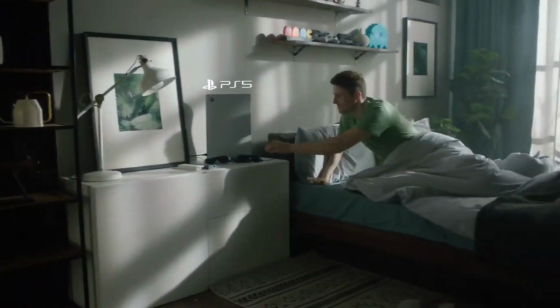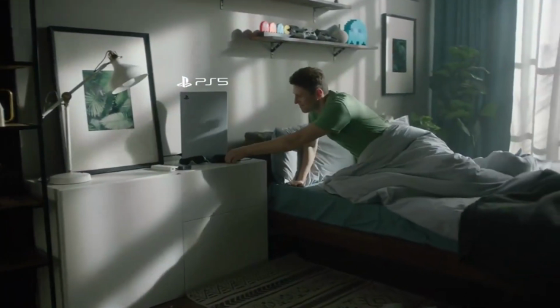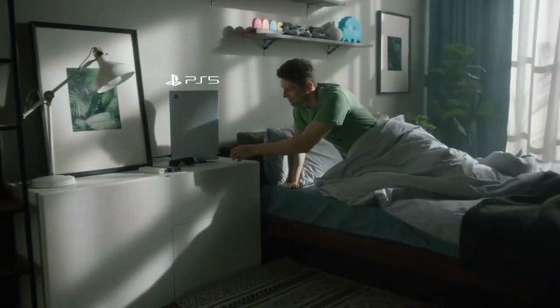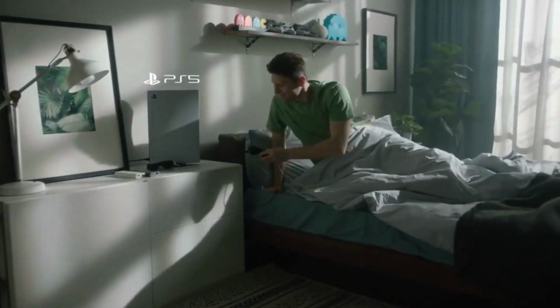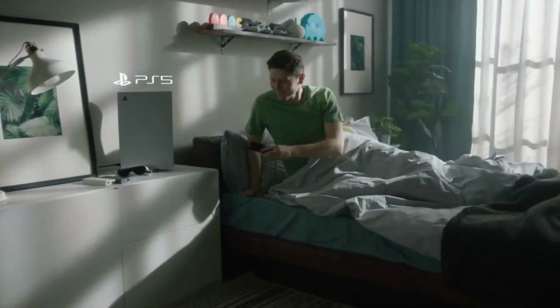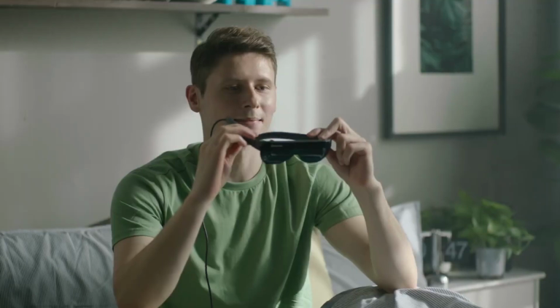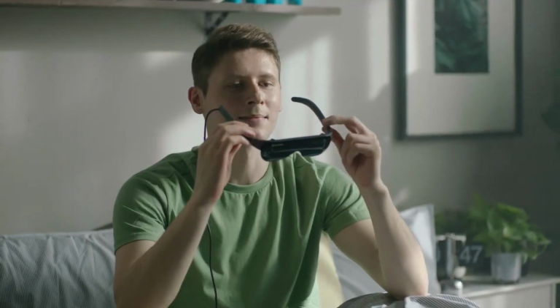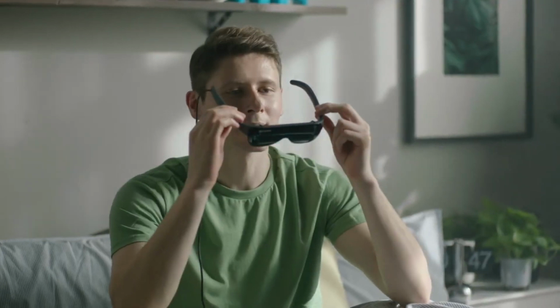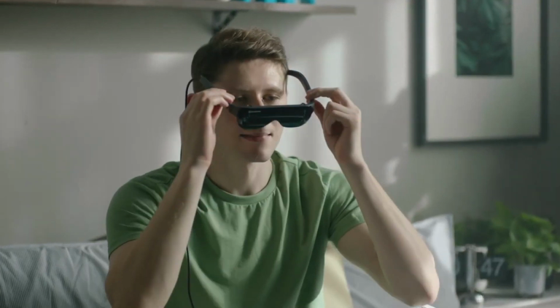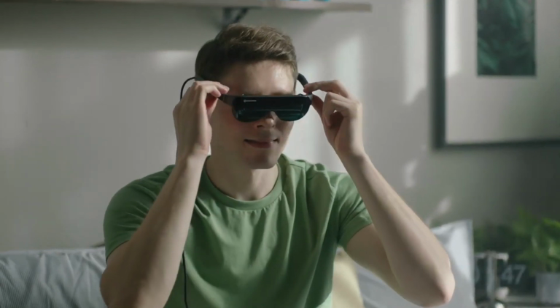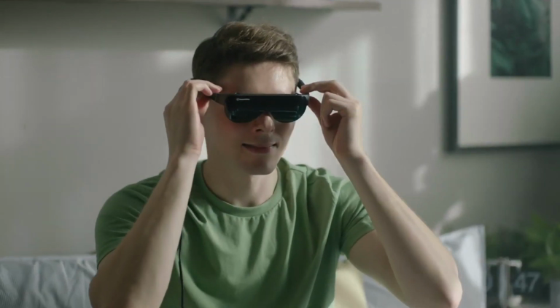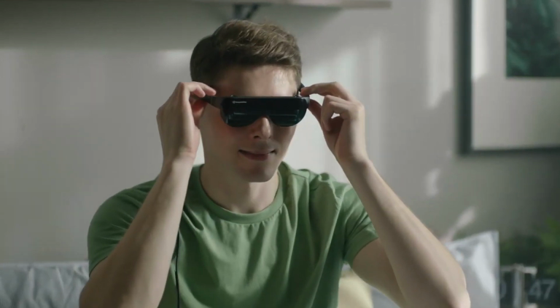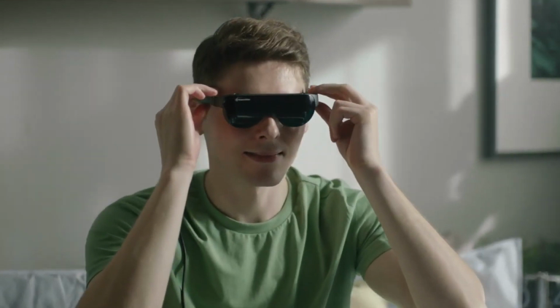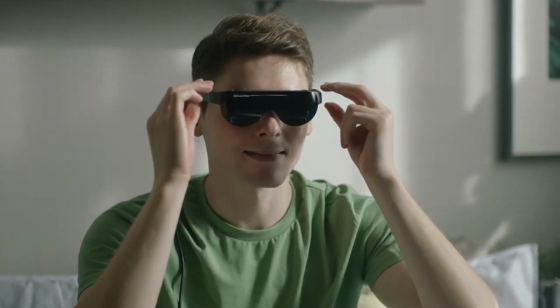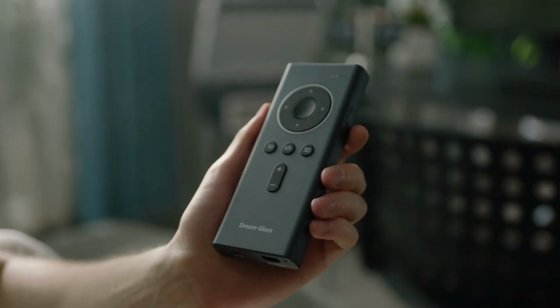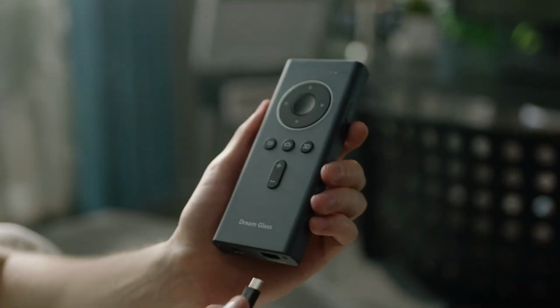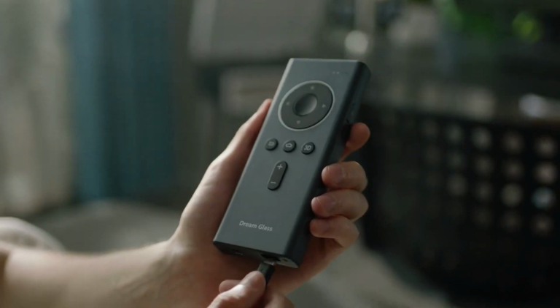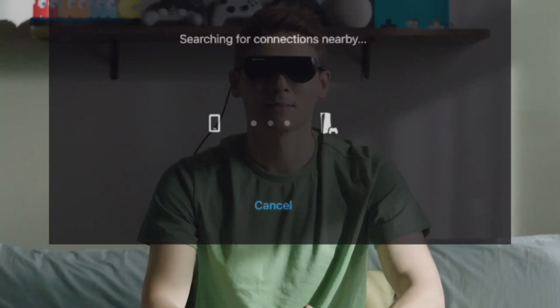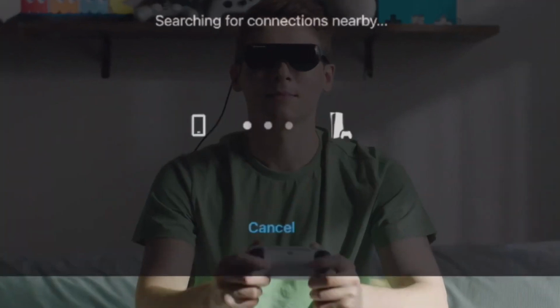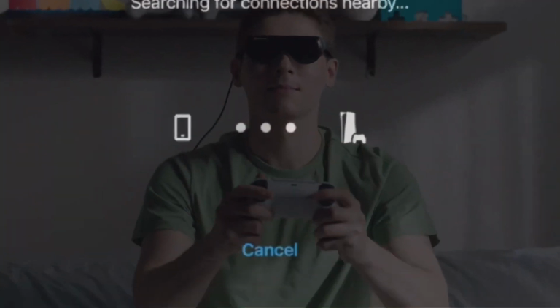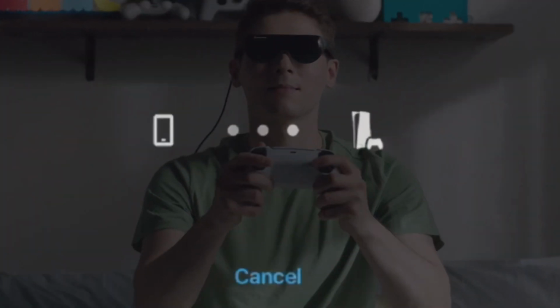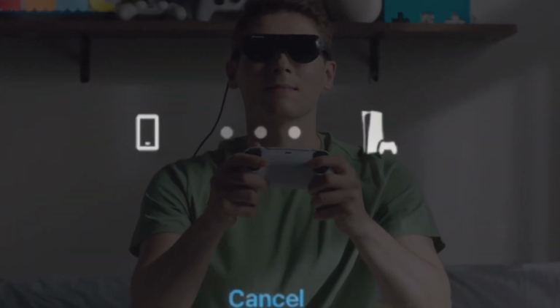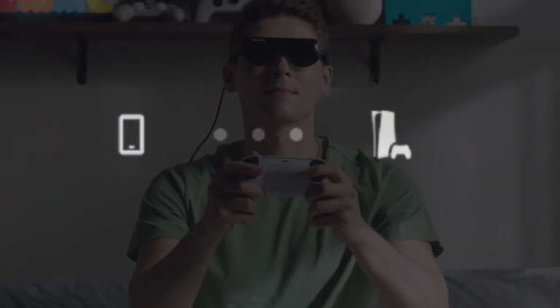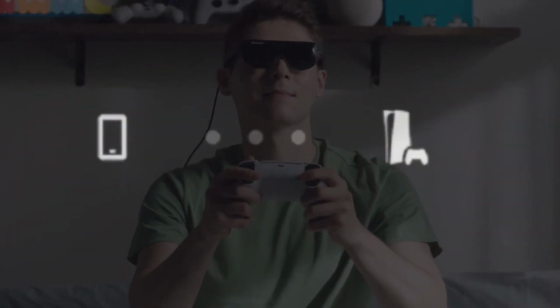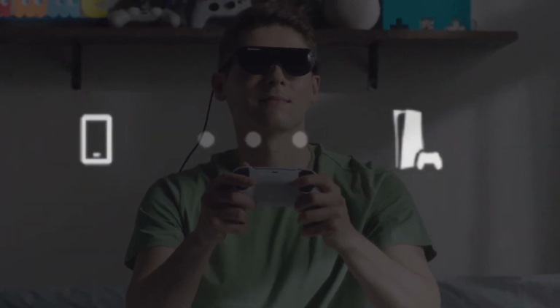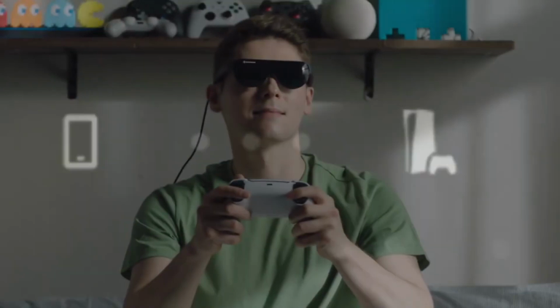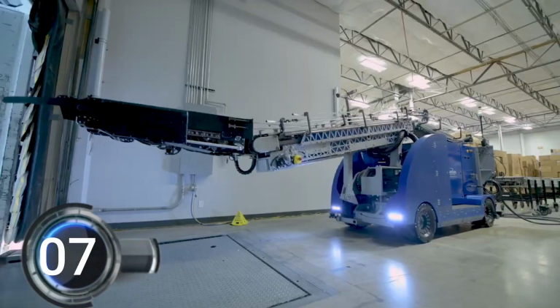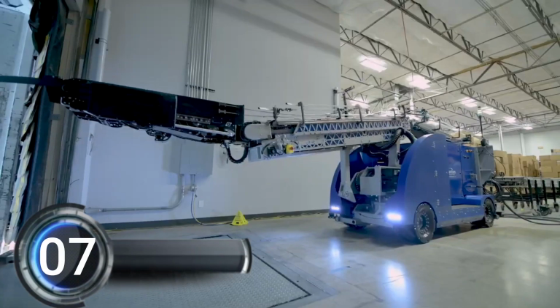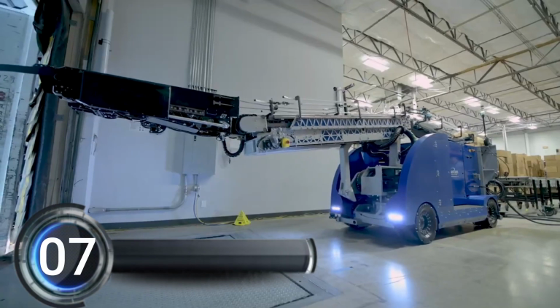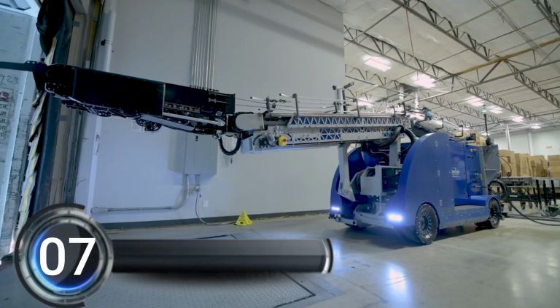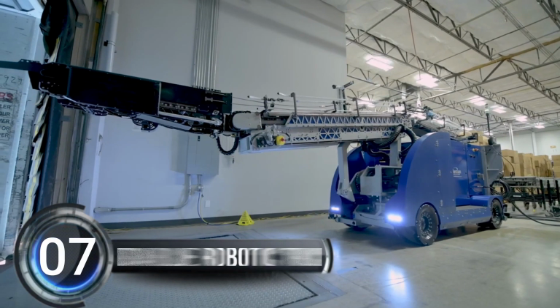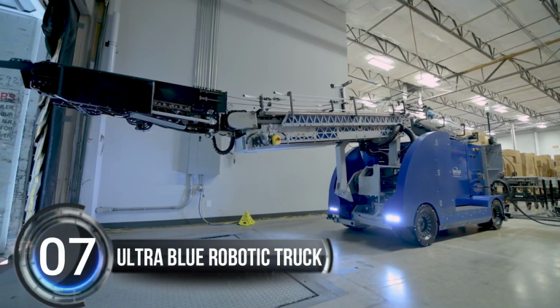The Dream Glass Flow is designed to be super comfortable so you can wear it for long periods of time without any discomfort. It's lightweight, weighing just 59 grams, and it's perfect for taking your gaming or movie watching on the go.